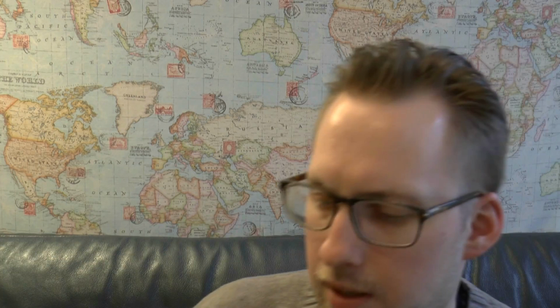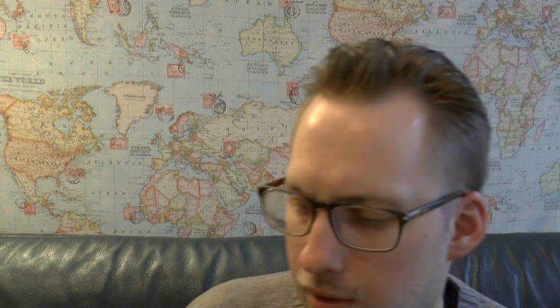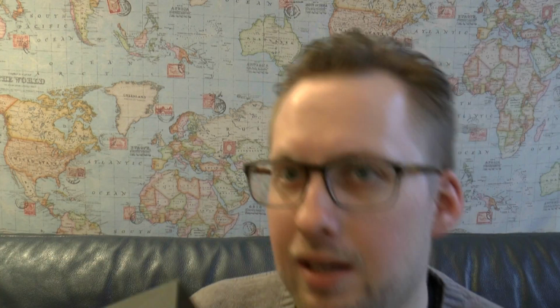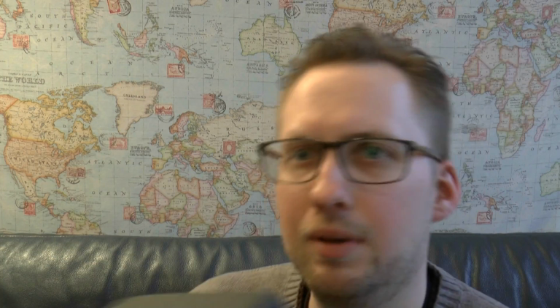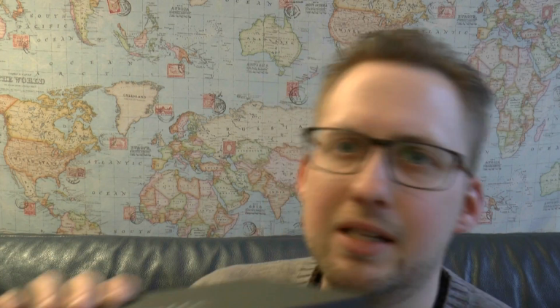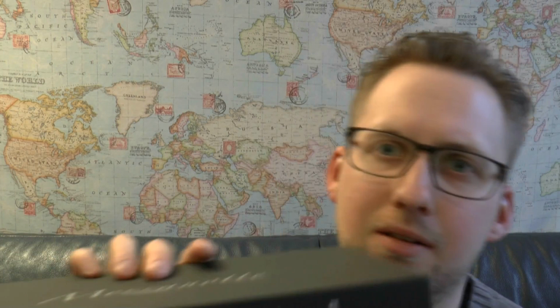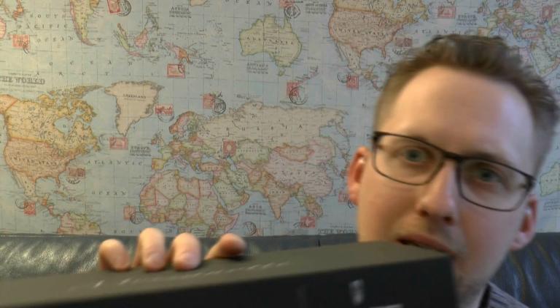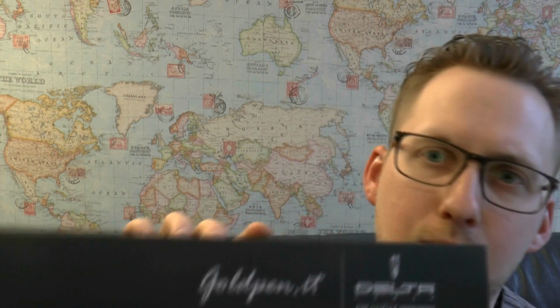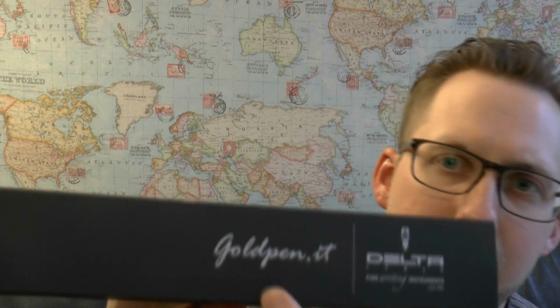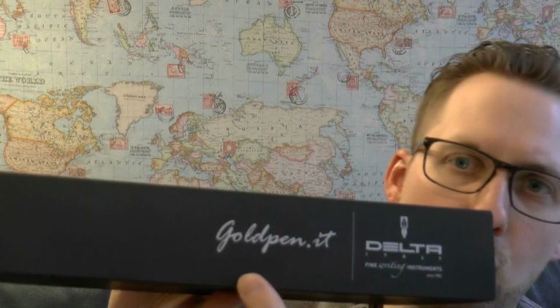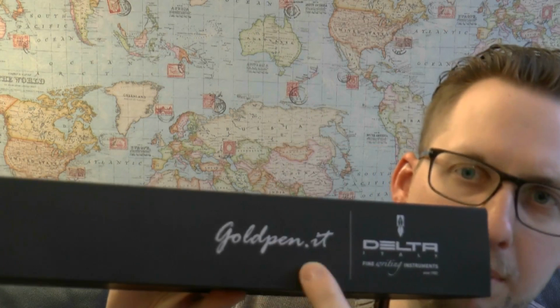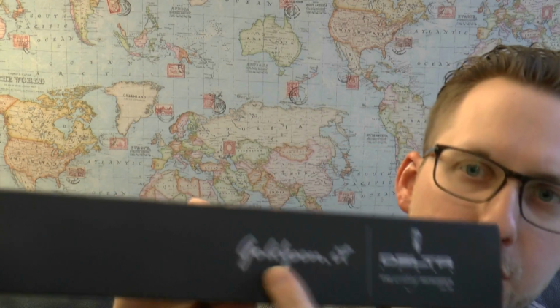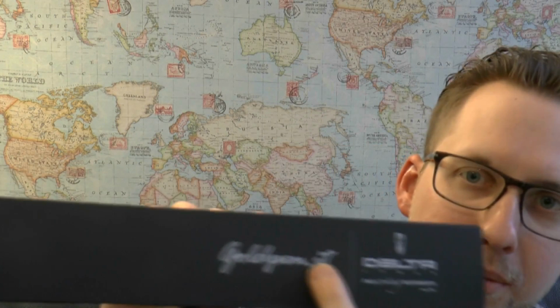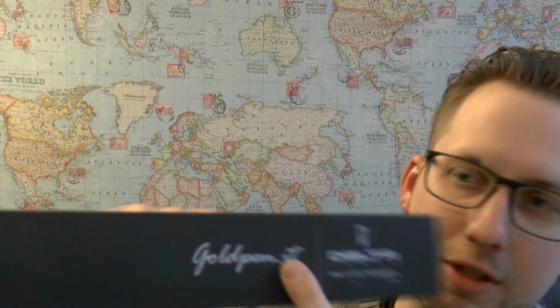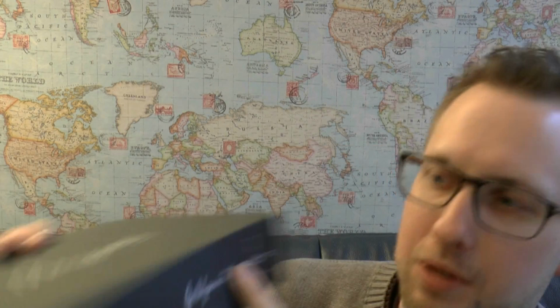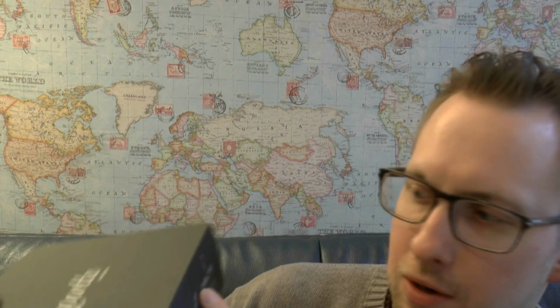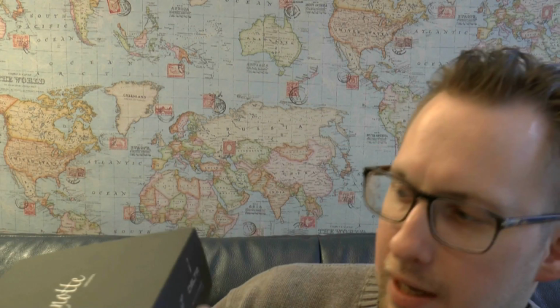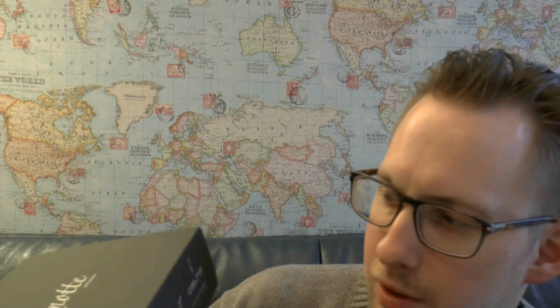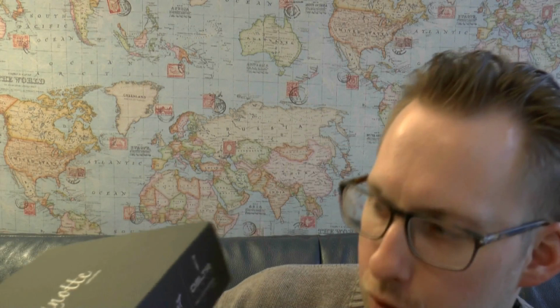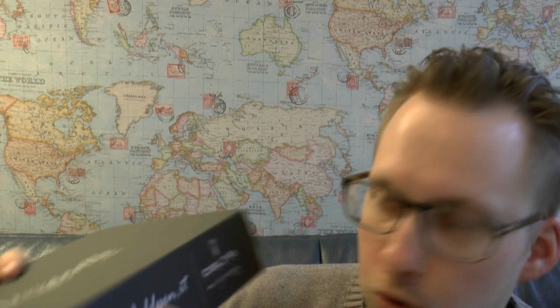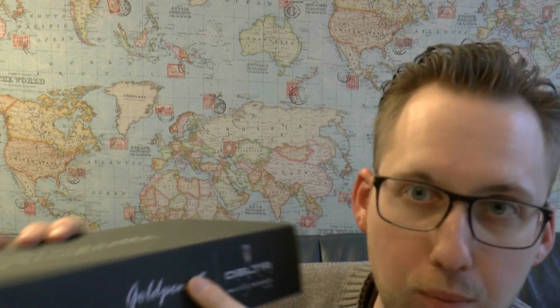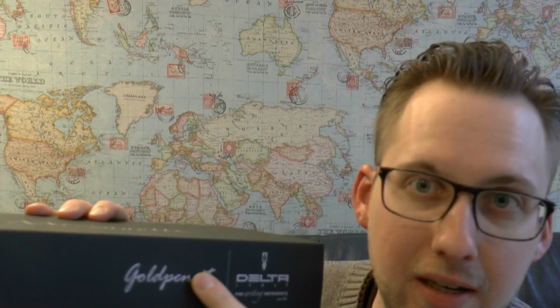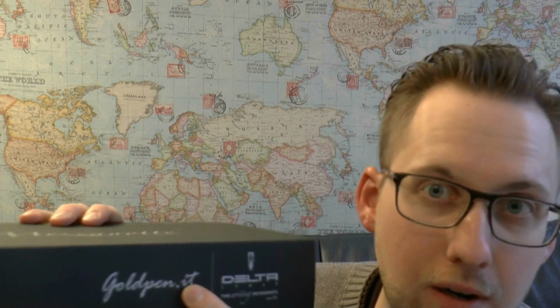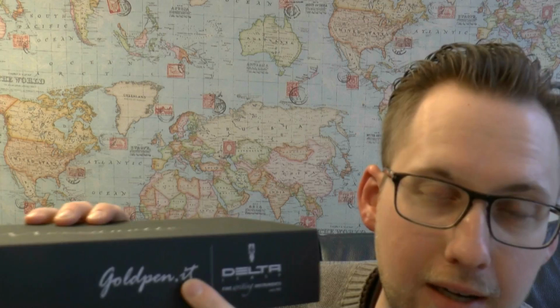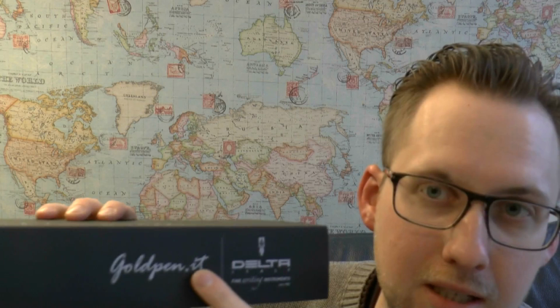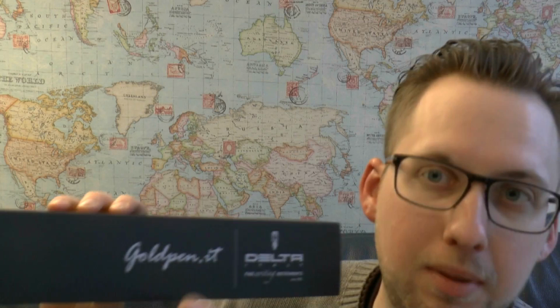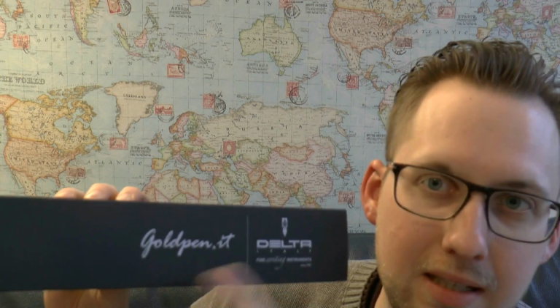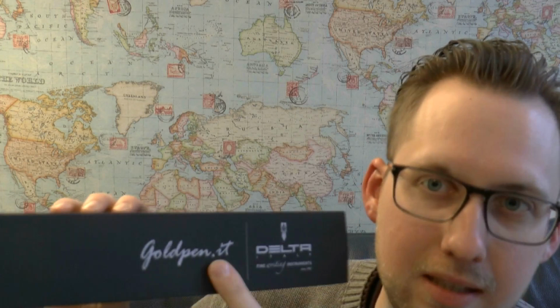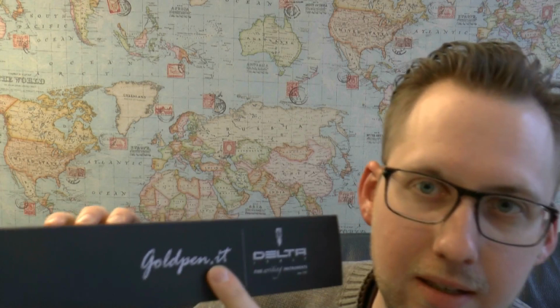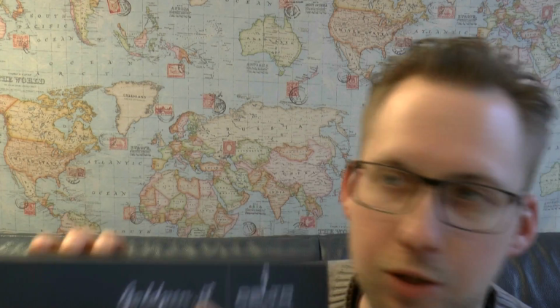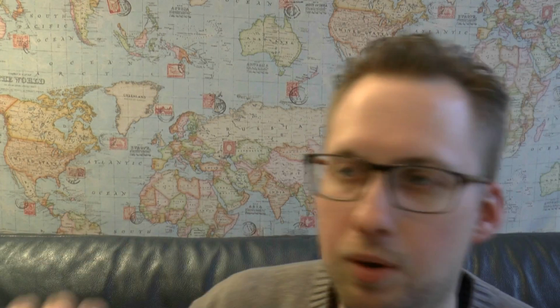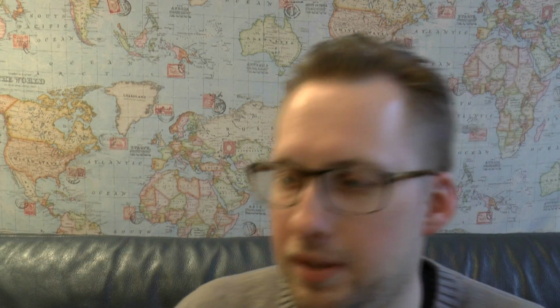Now, clearly when they started out it wasn't a web shop, so it's not actually called goldpen.it, but that's their URL.